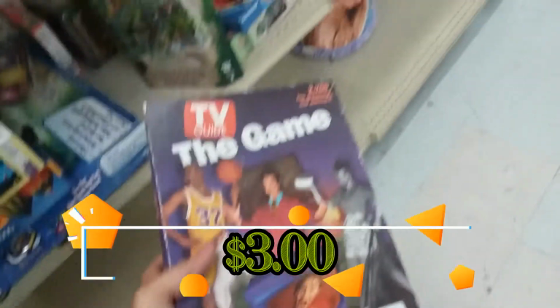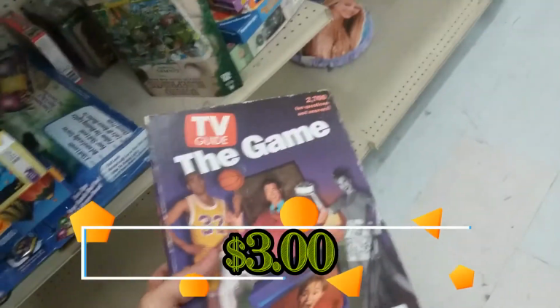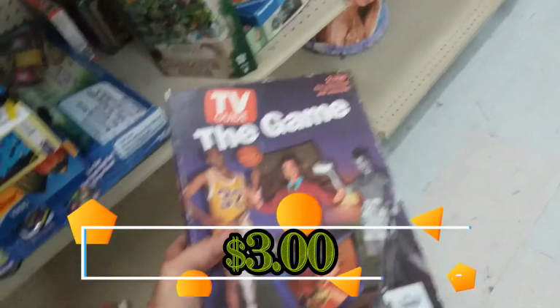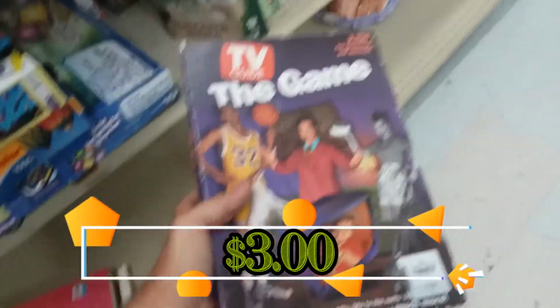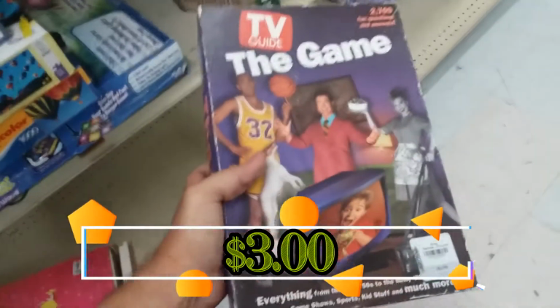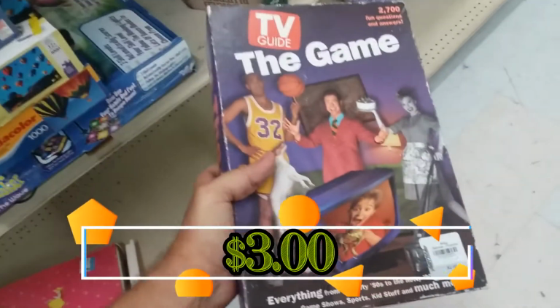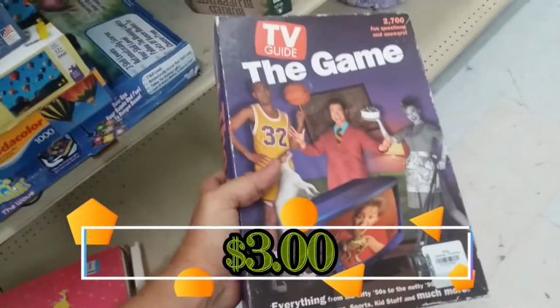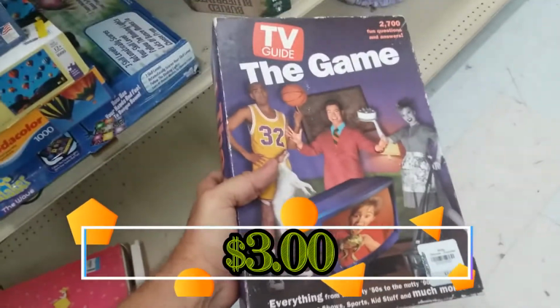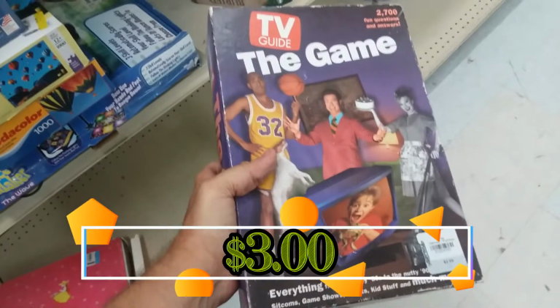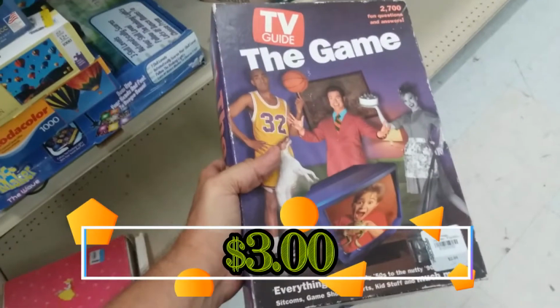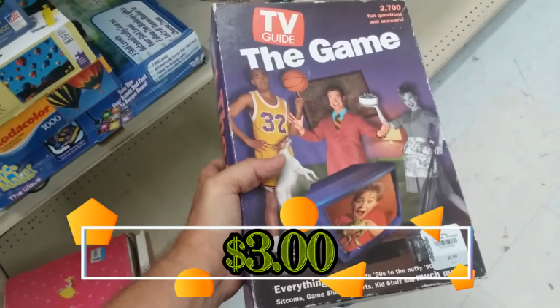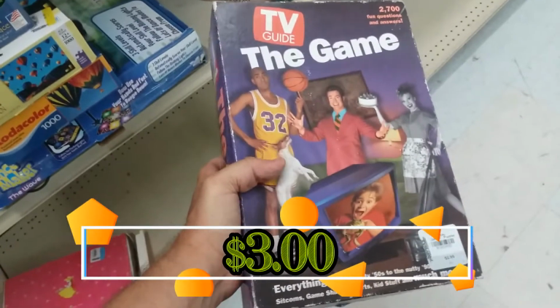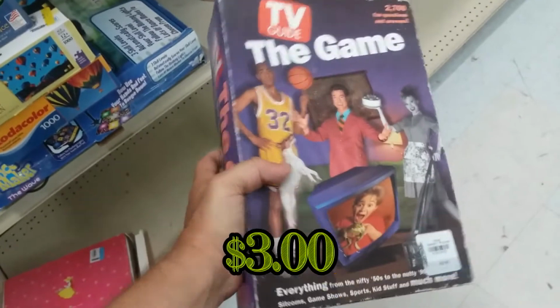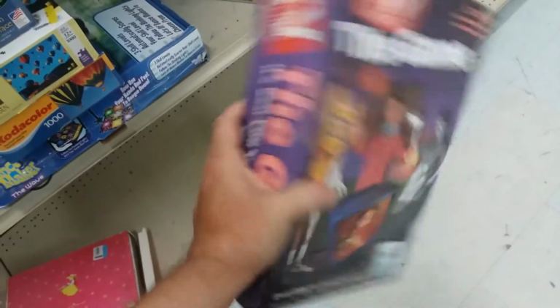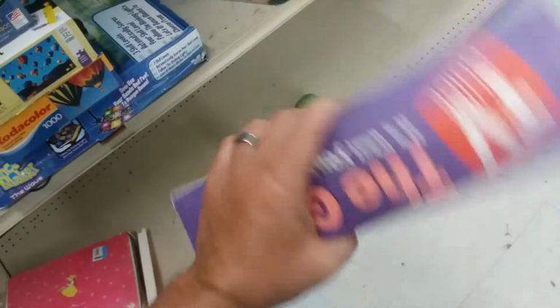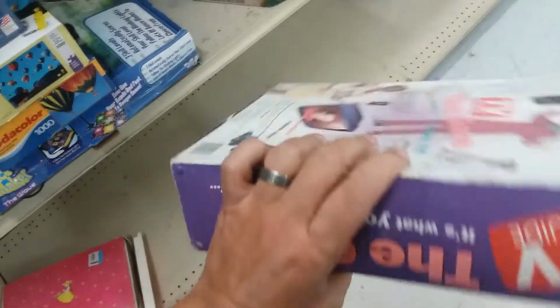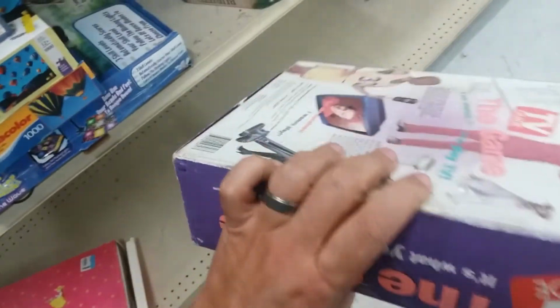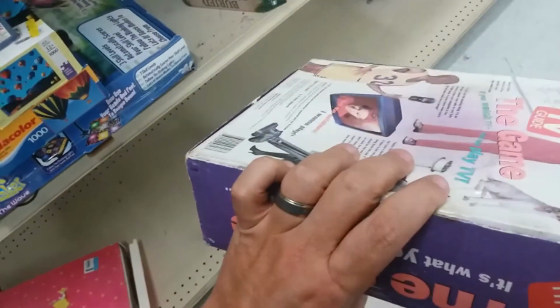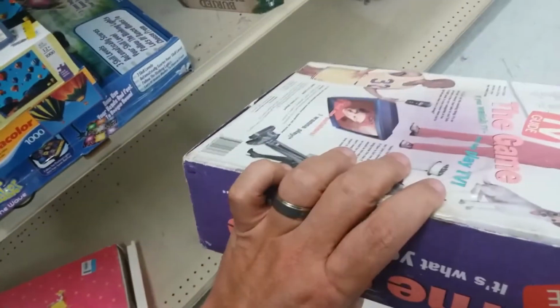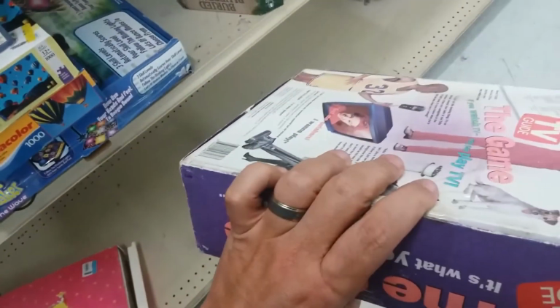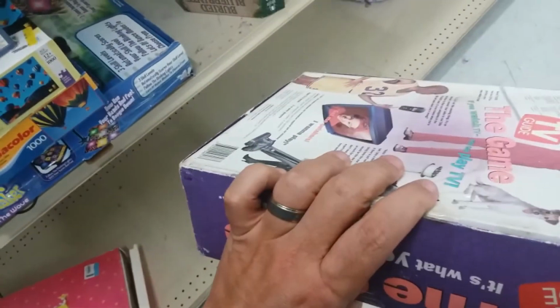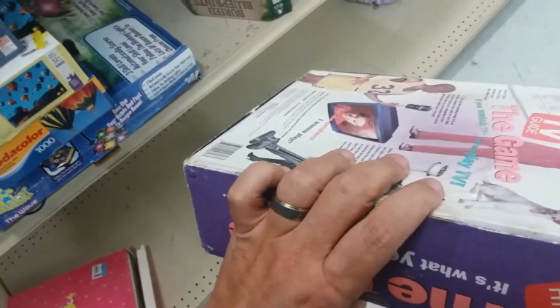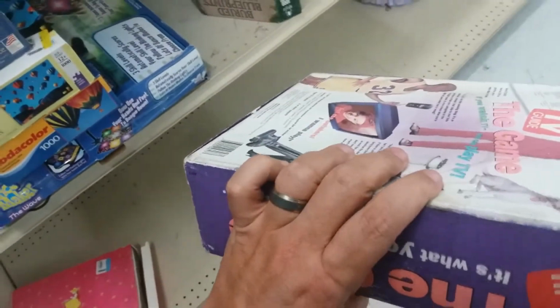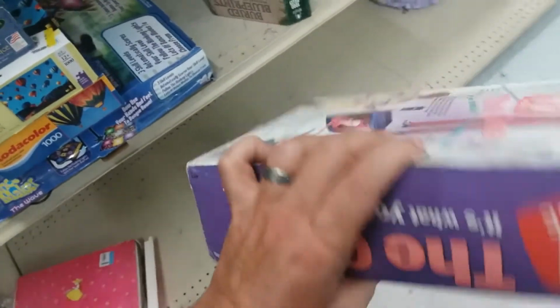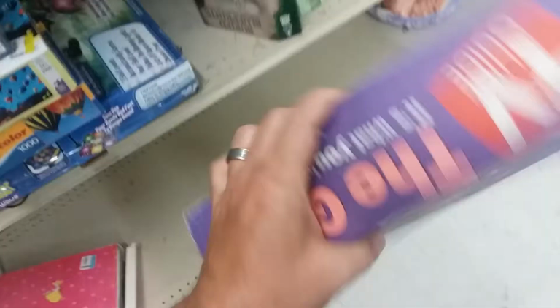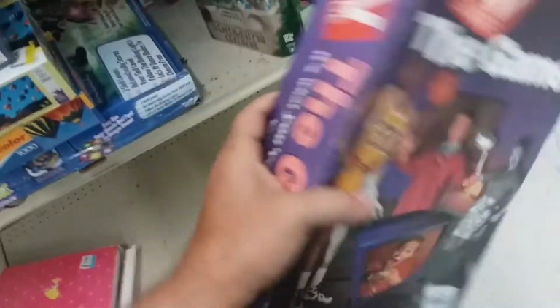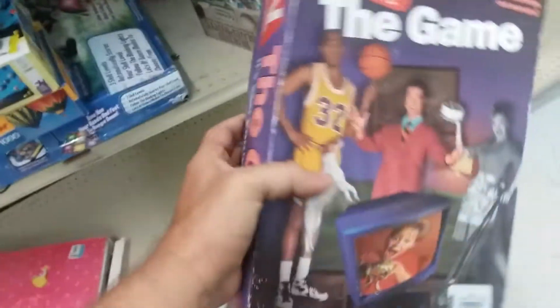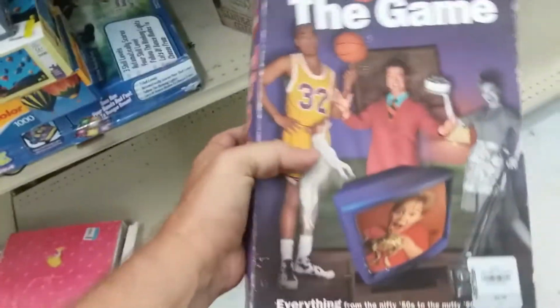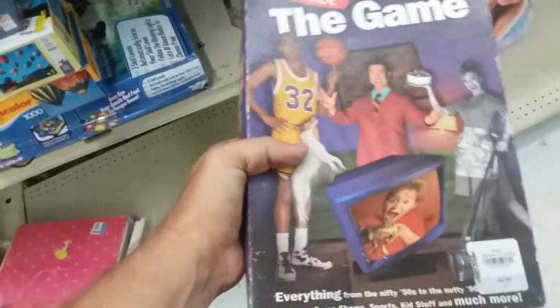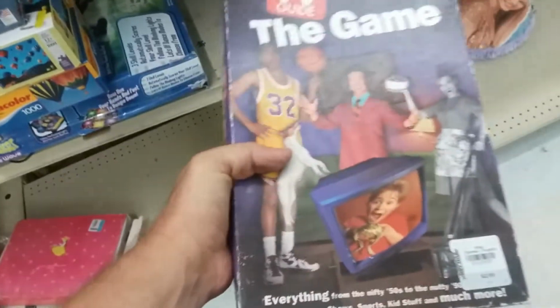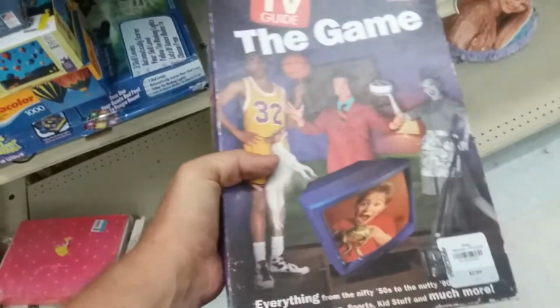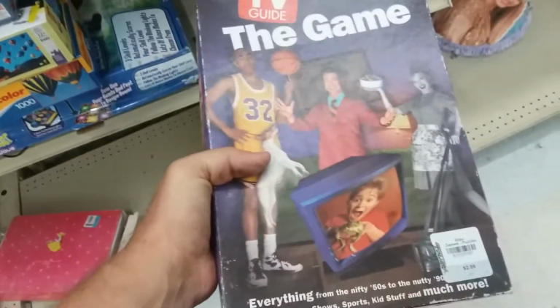Here is the boring game of the week: TV Guide The Game. Ugh, I hate magazine trivia games.